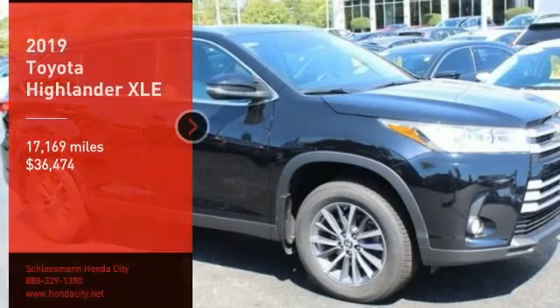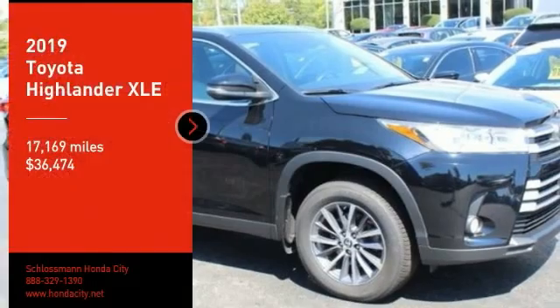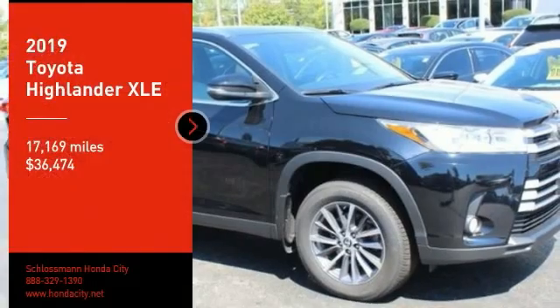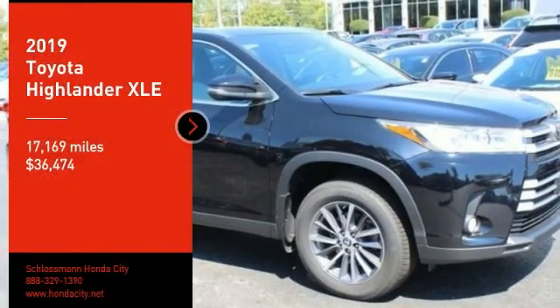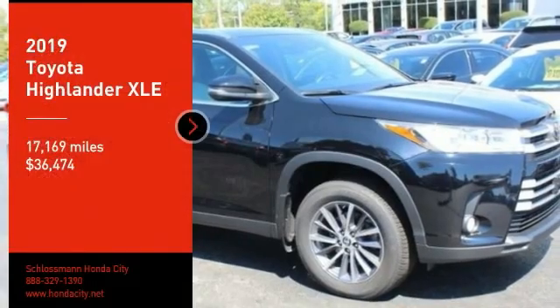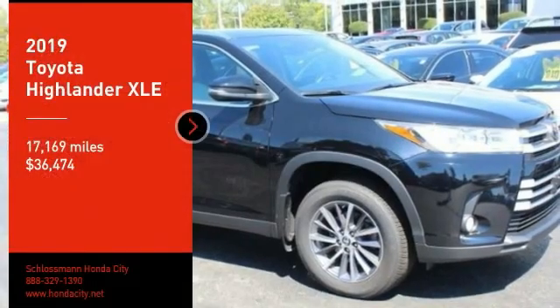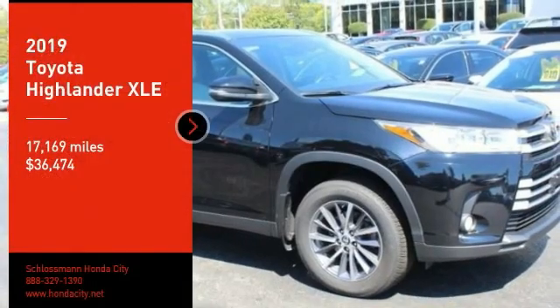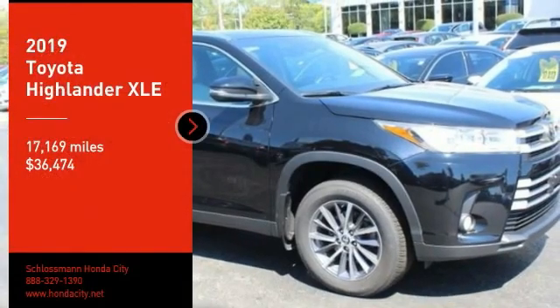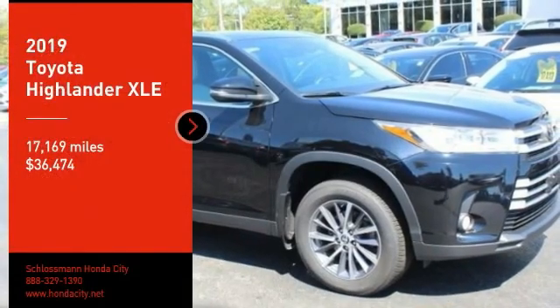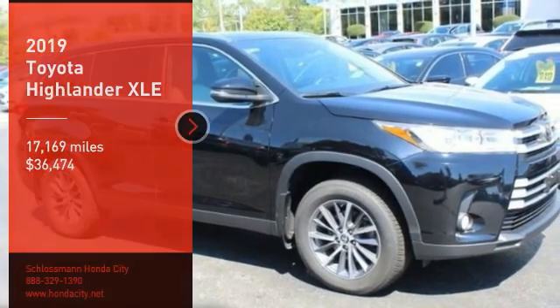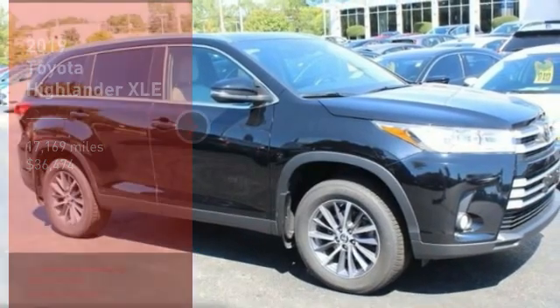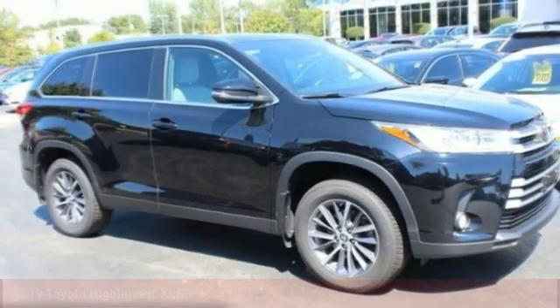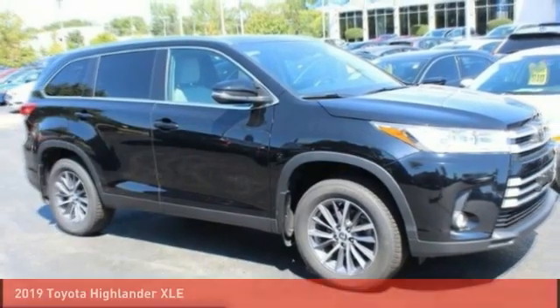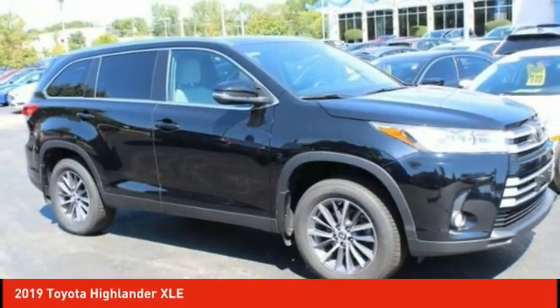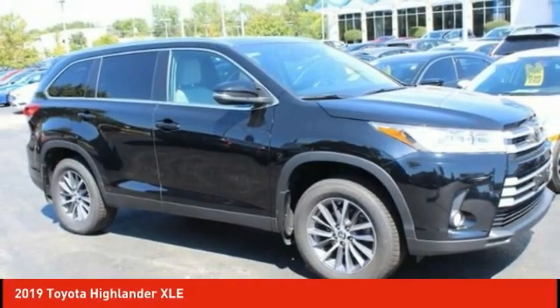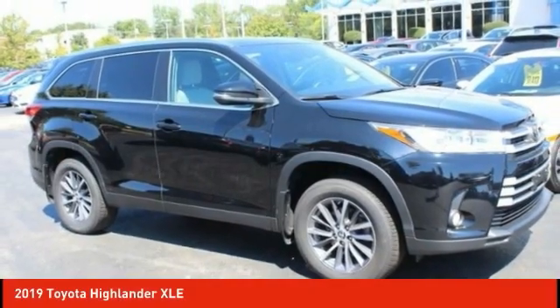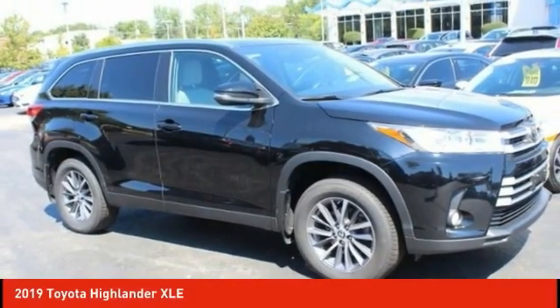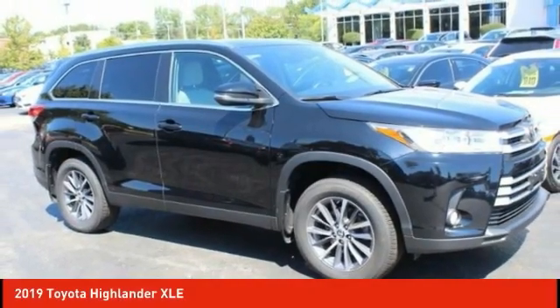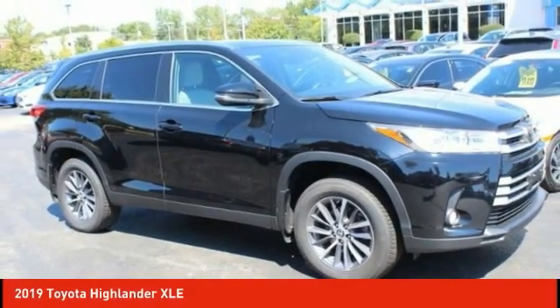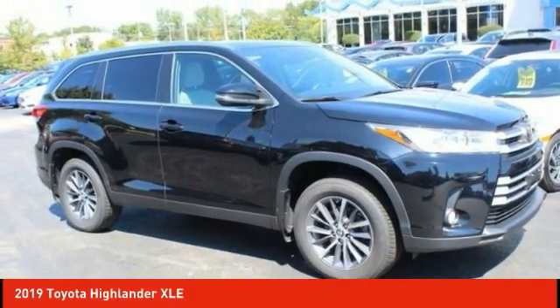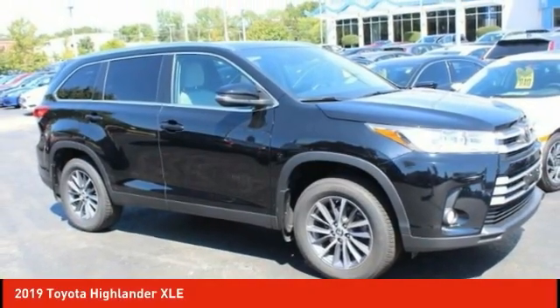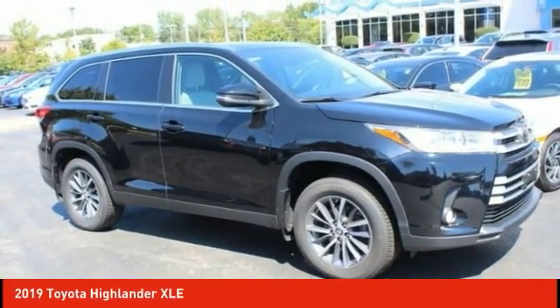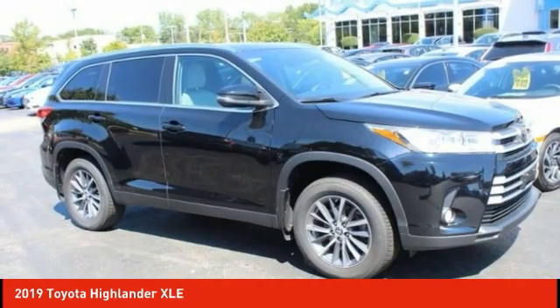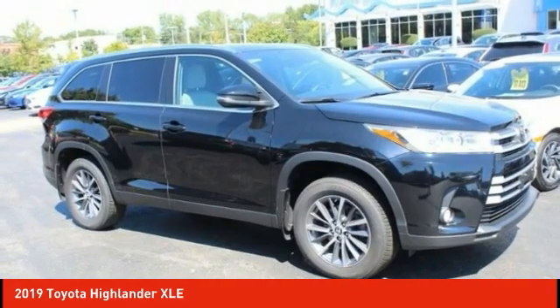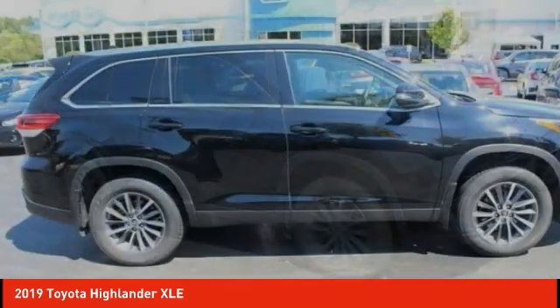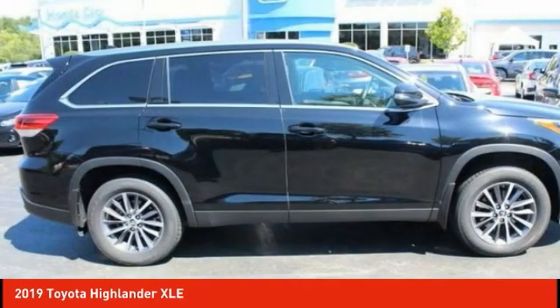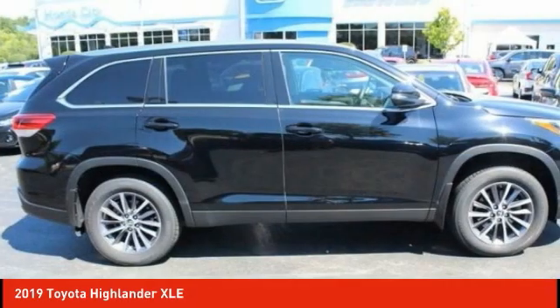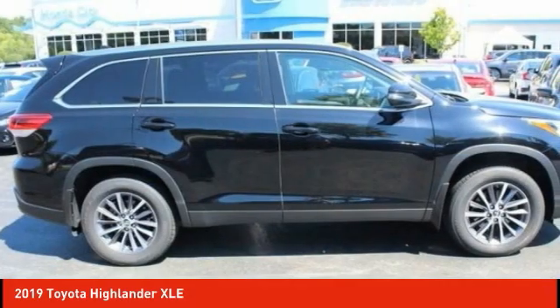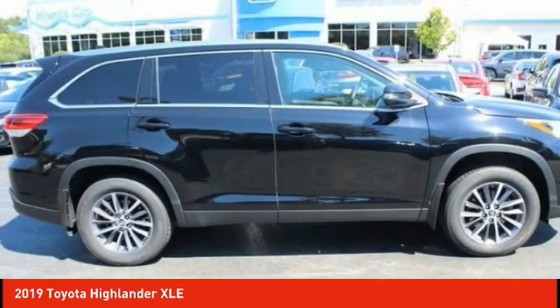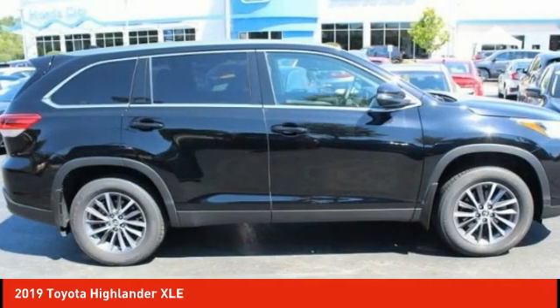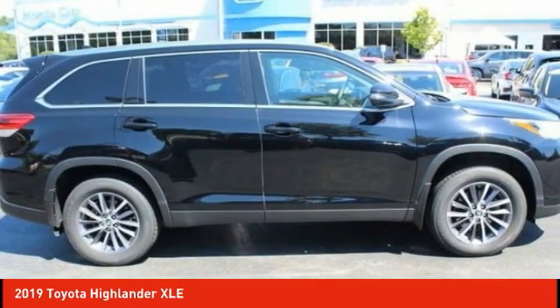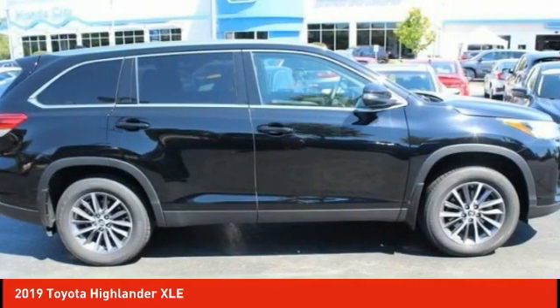Stop by and take a look at the 2019 Highlander. The Highlander is the SUV that's thought of everything.